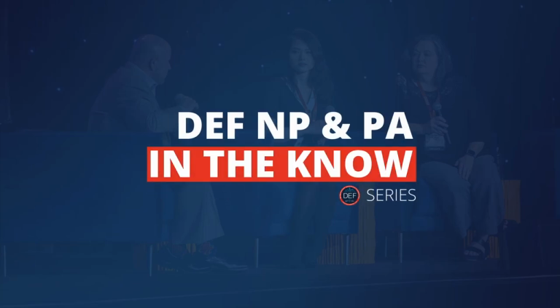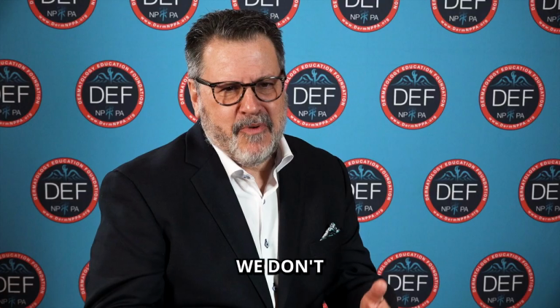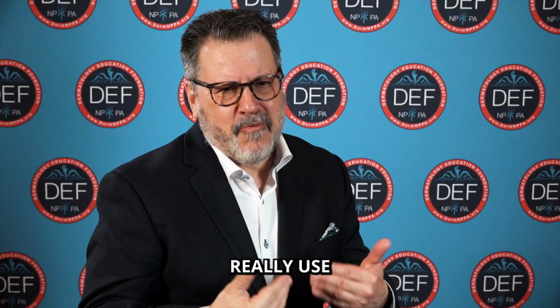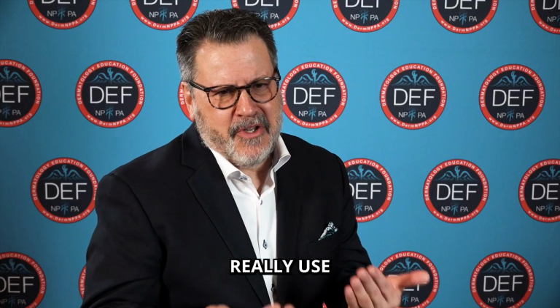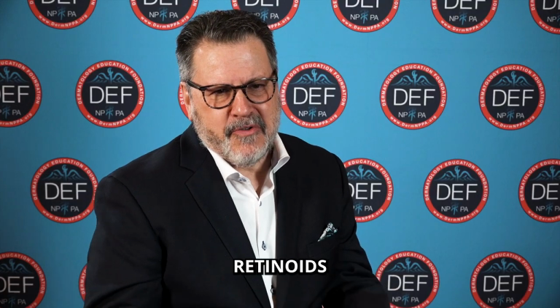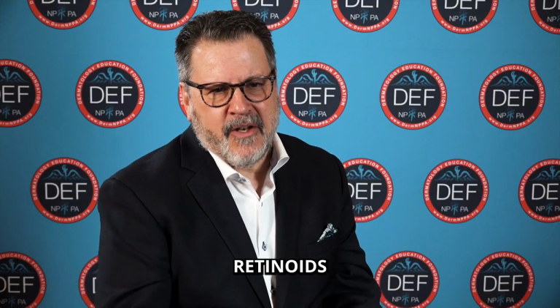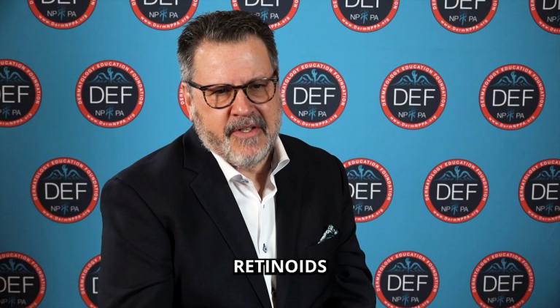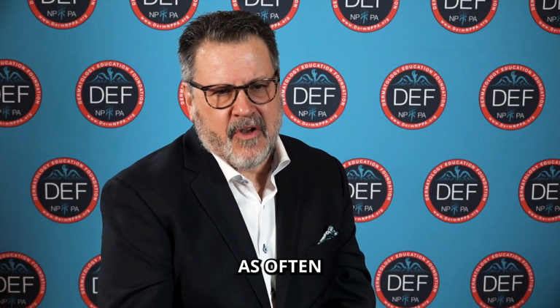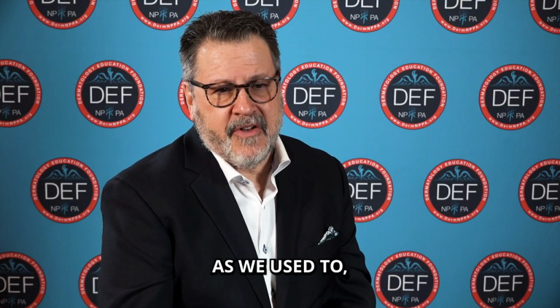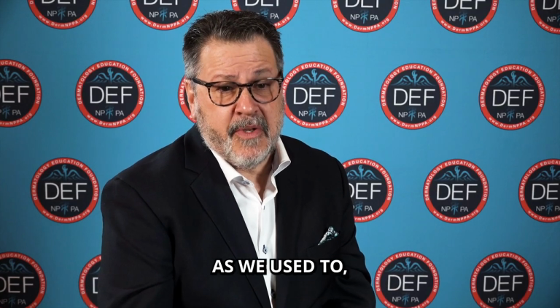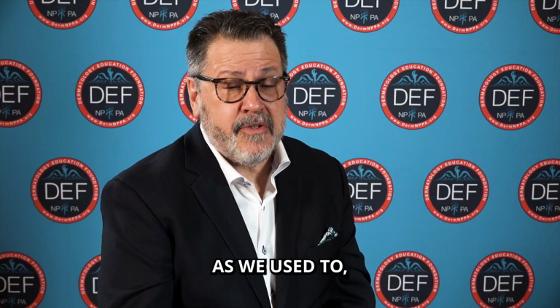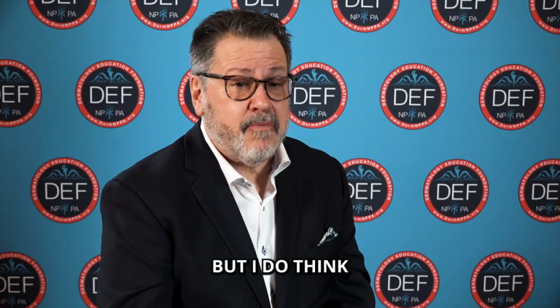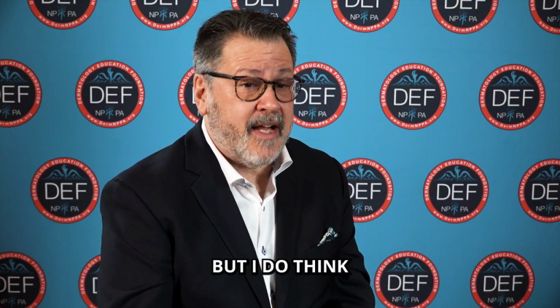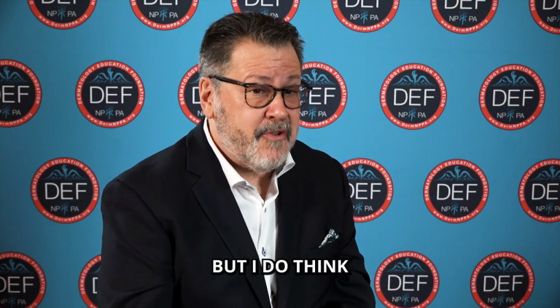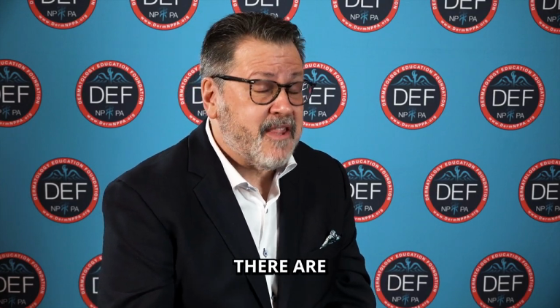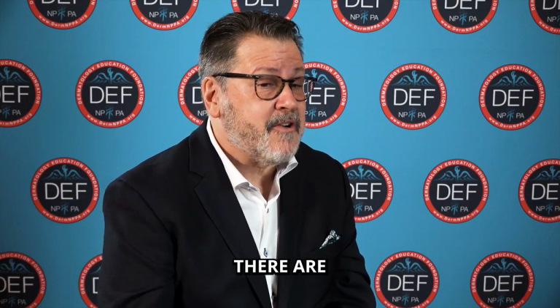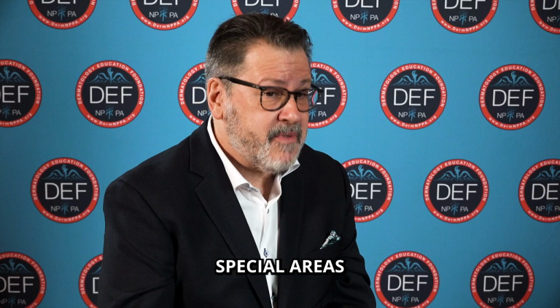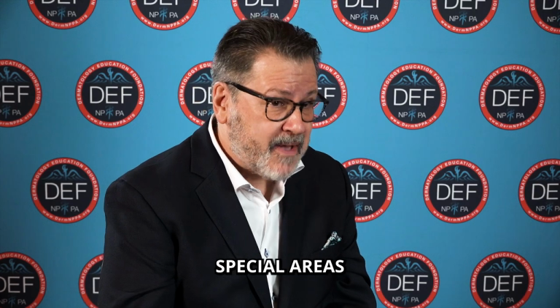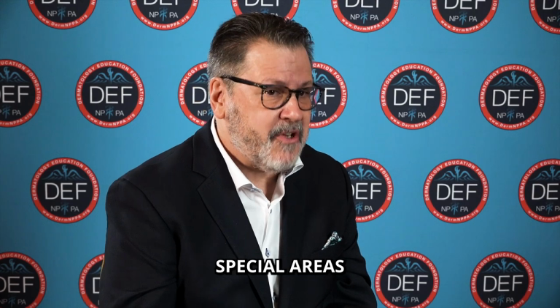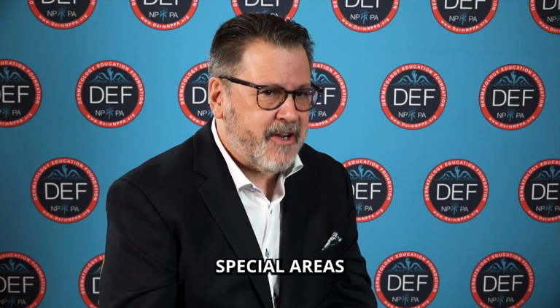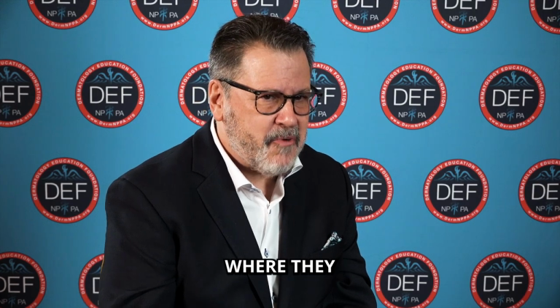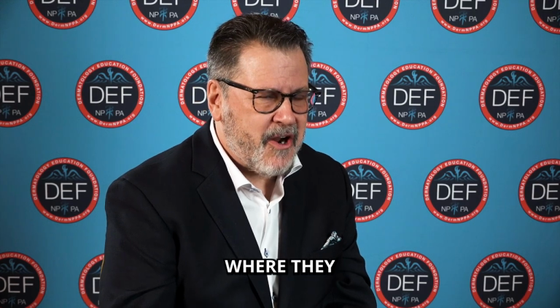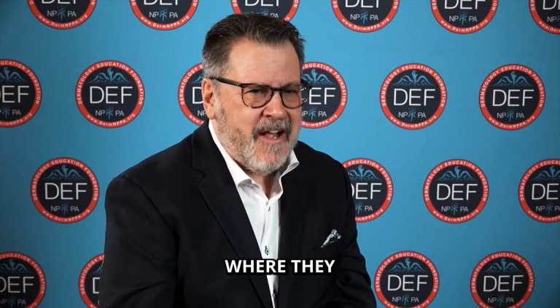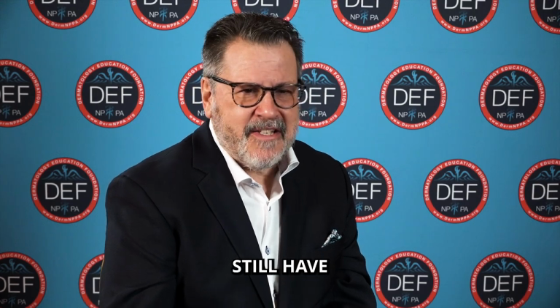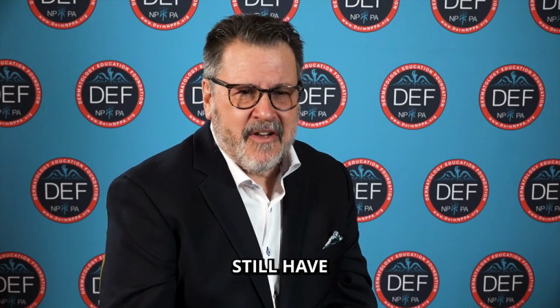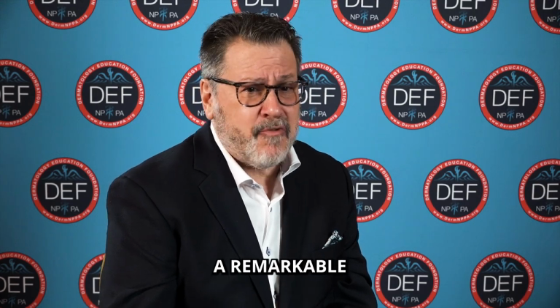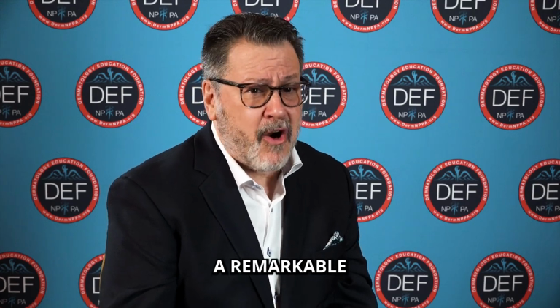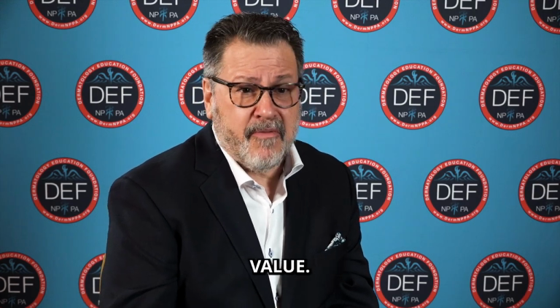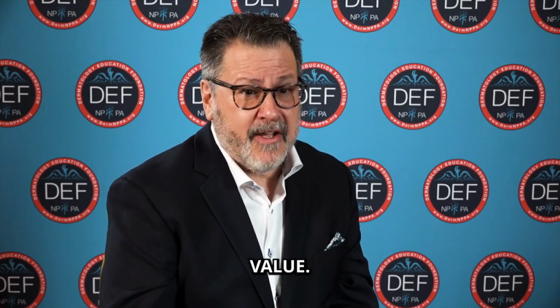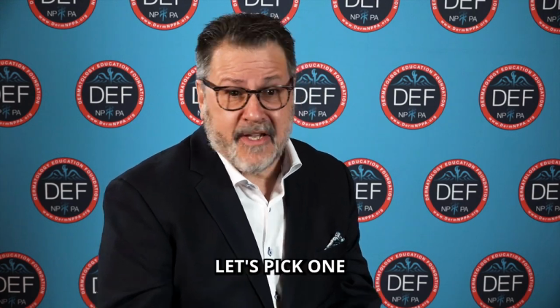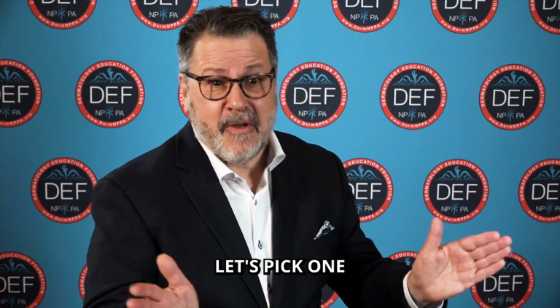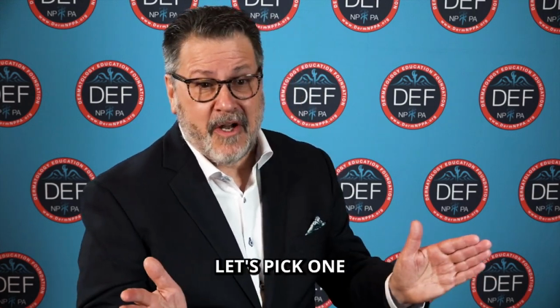We don't really use retinoids as often as we used to, but I do think there are some special areas where they still have a remarkable value.